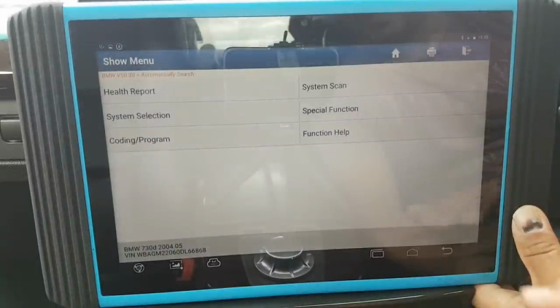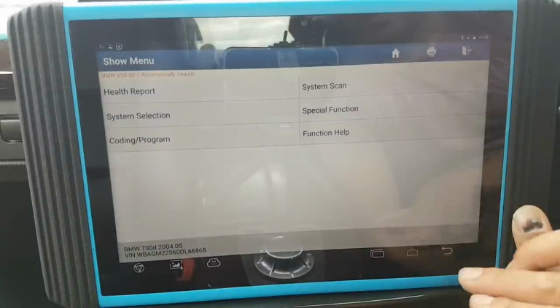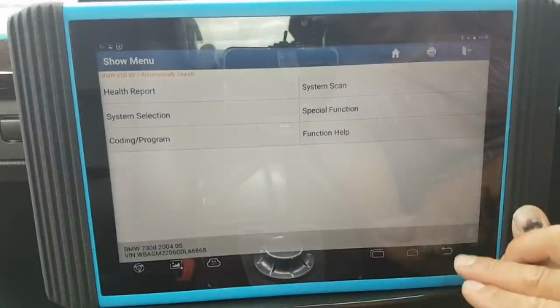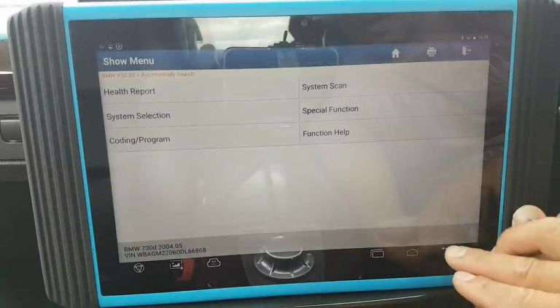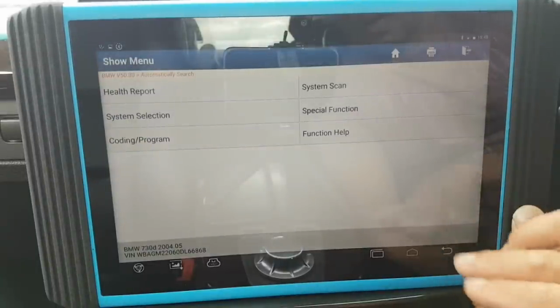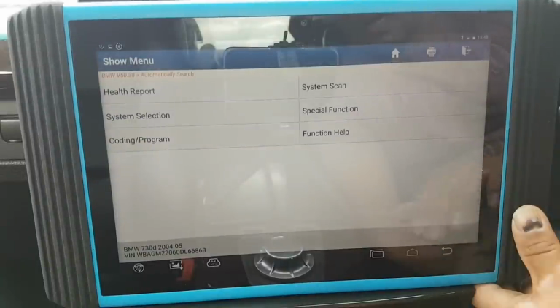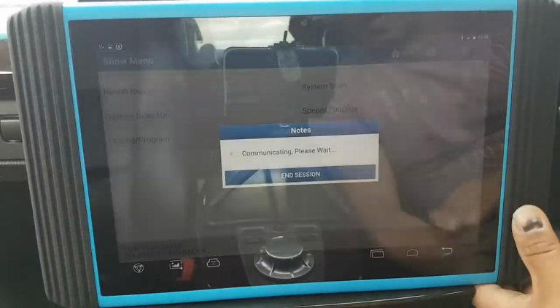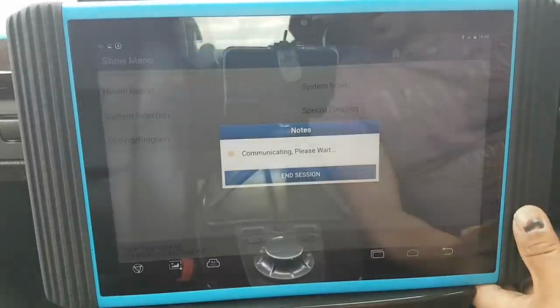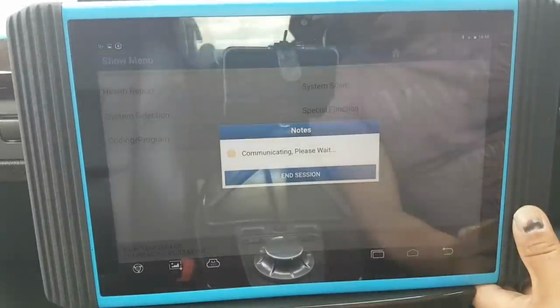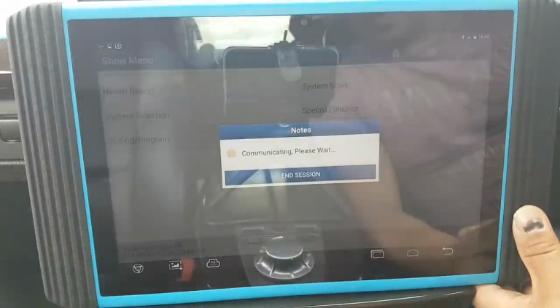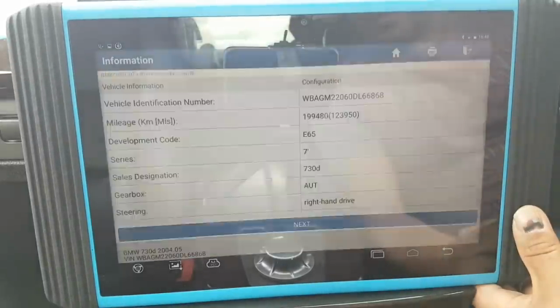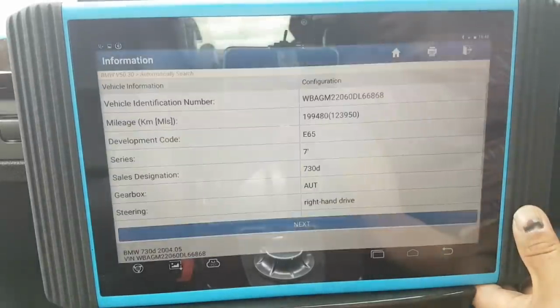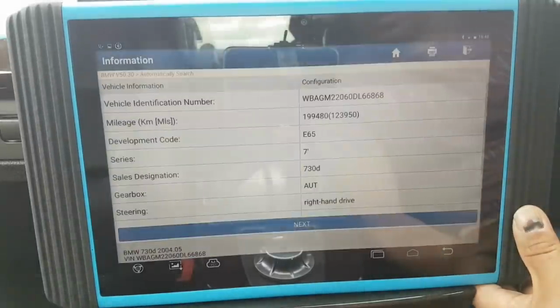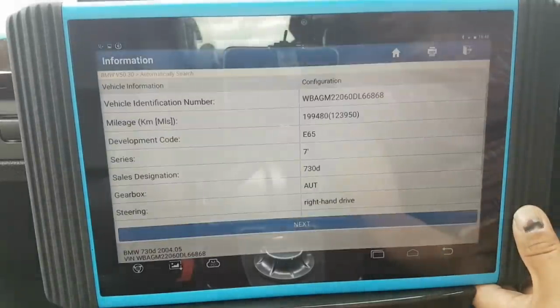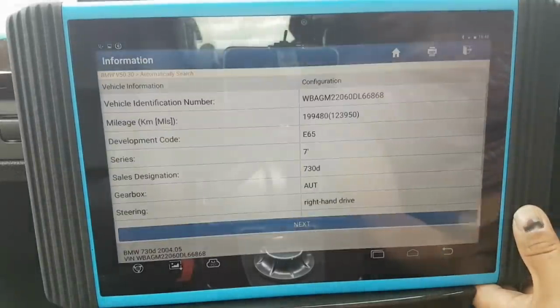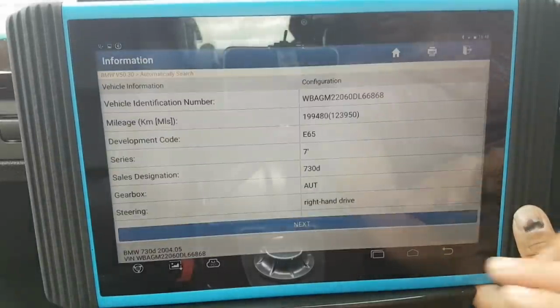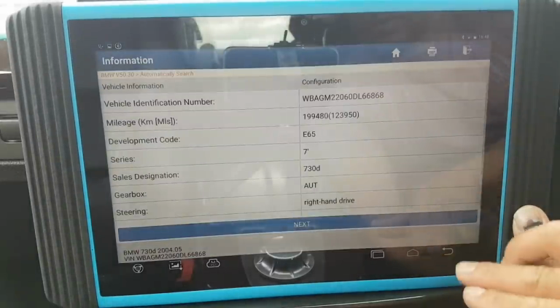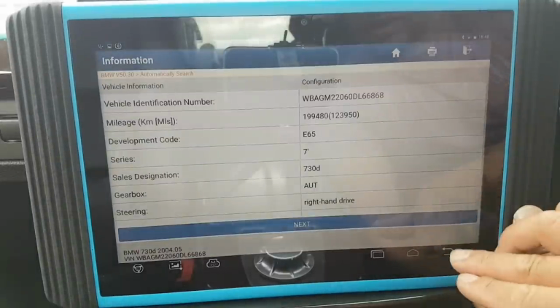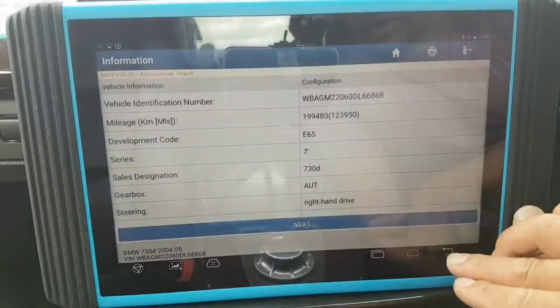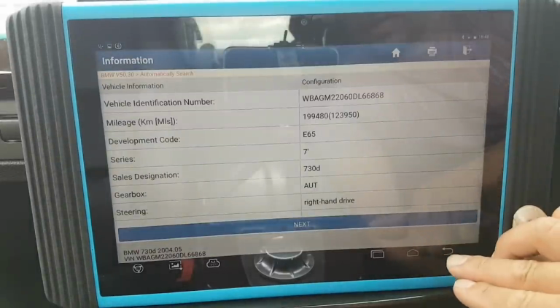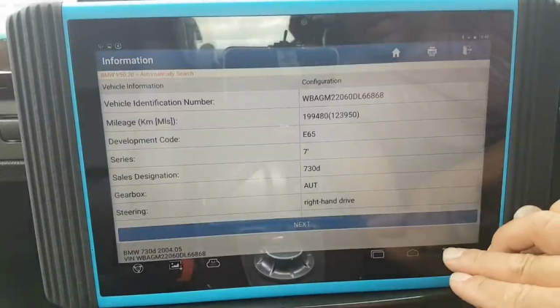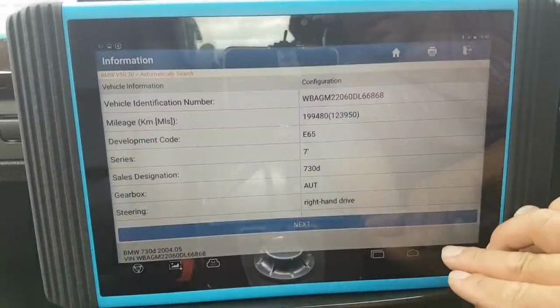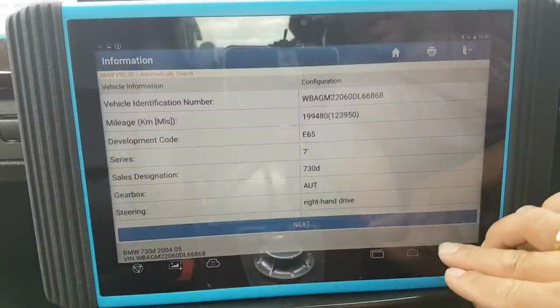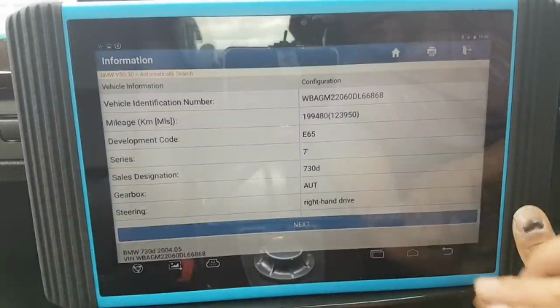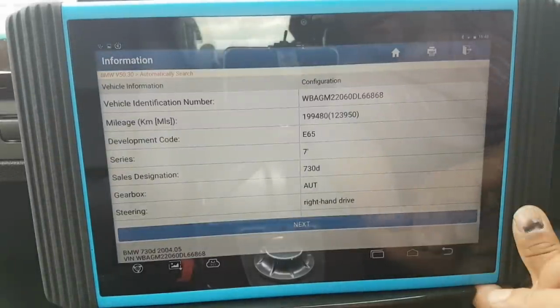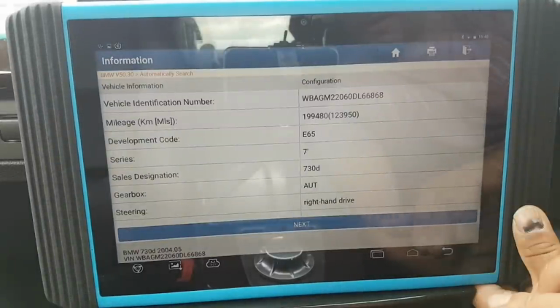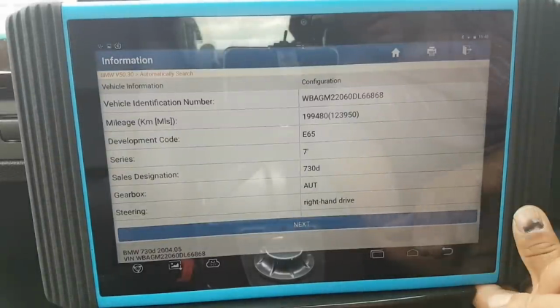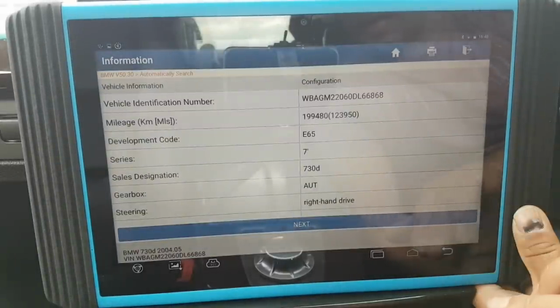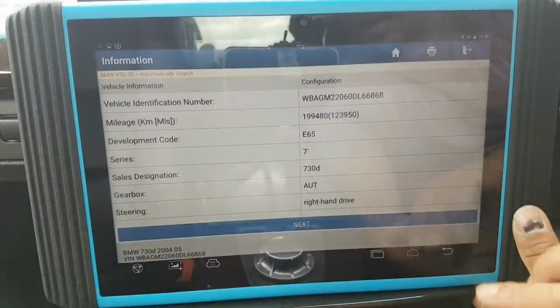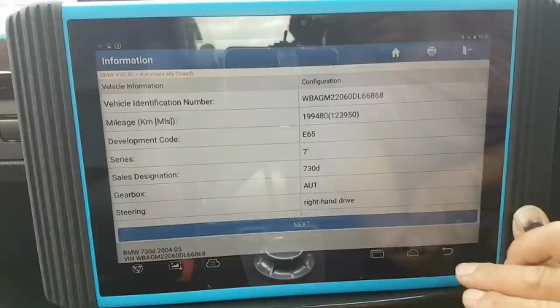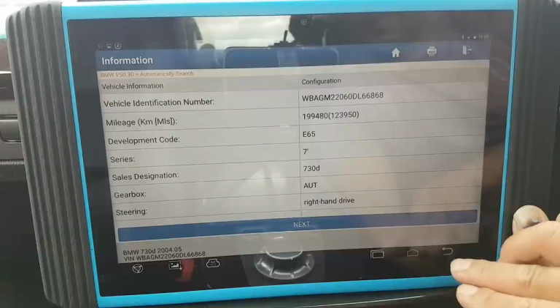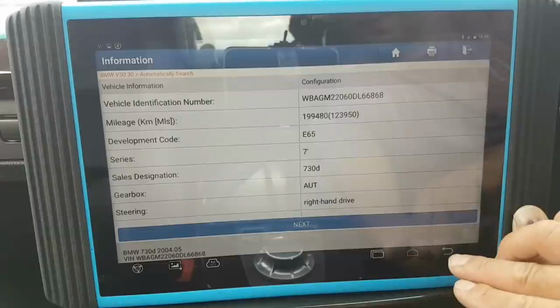I found that it does download guided functions on some stuff — like on the Volkswagen as you guys saw. I do believe that once you download them once they will stay, so you don't need to do it again. I think that's it for this session — let's come out of here.